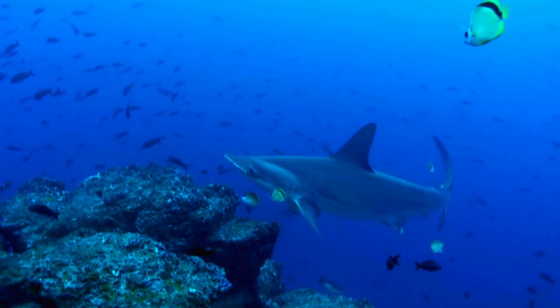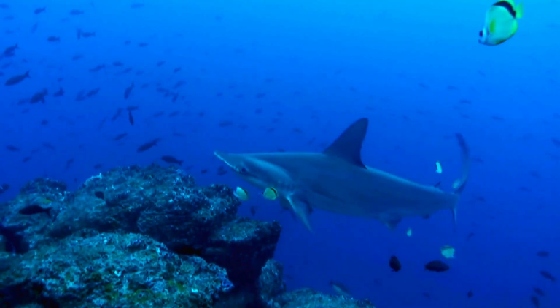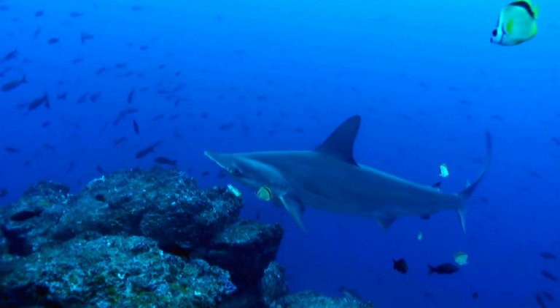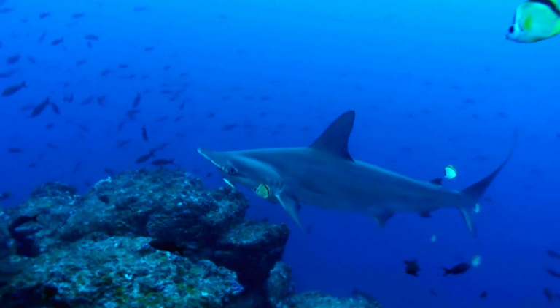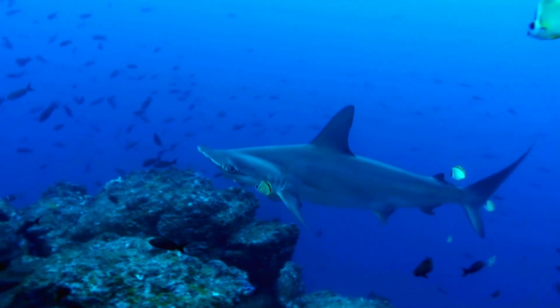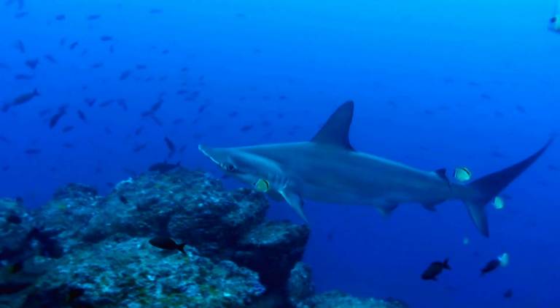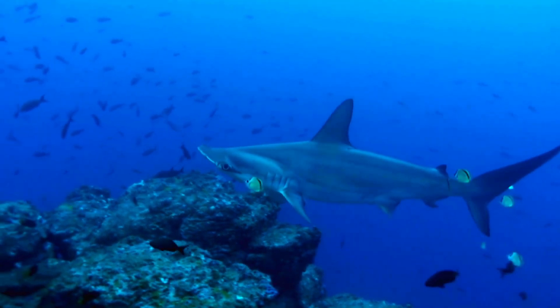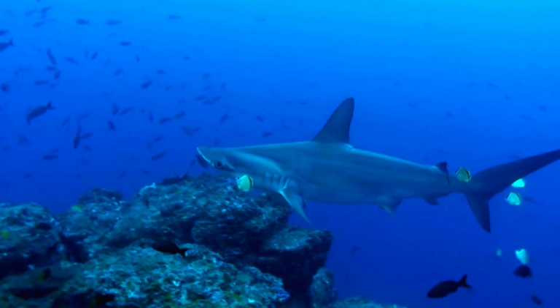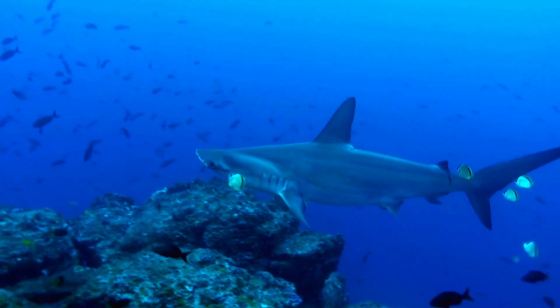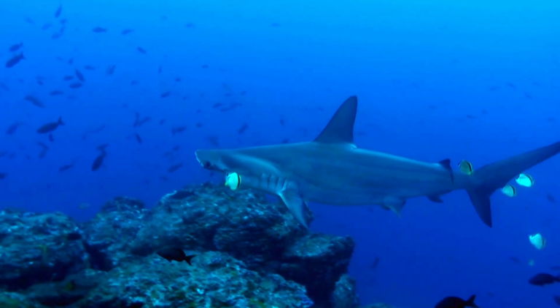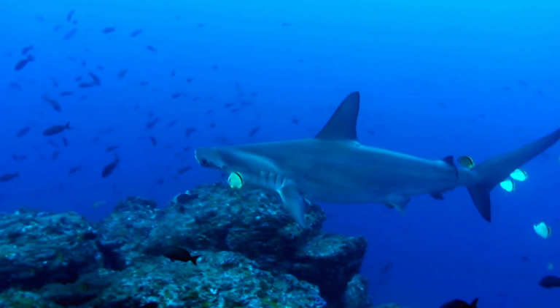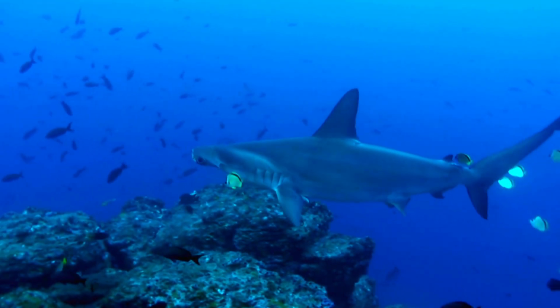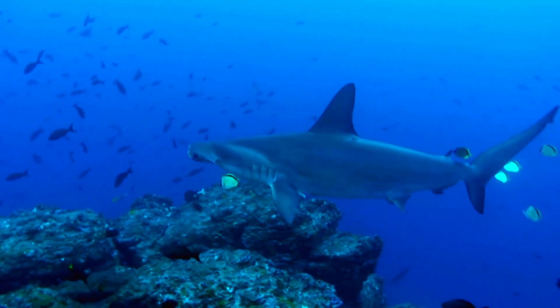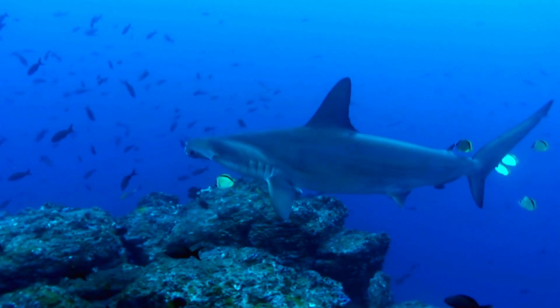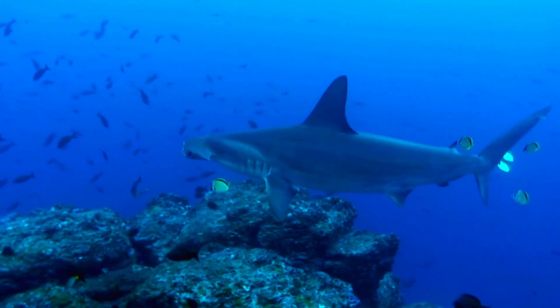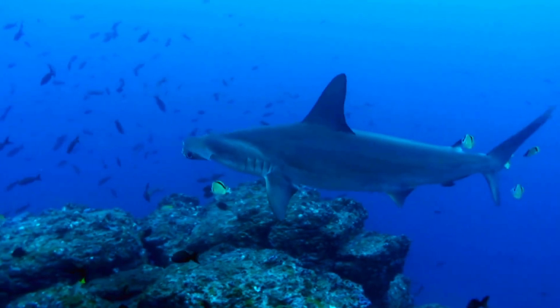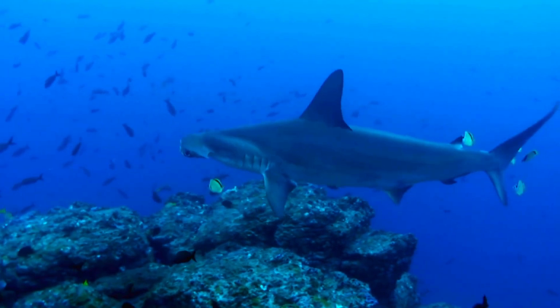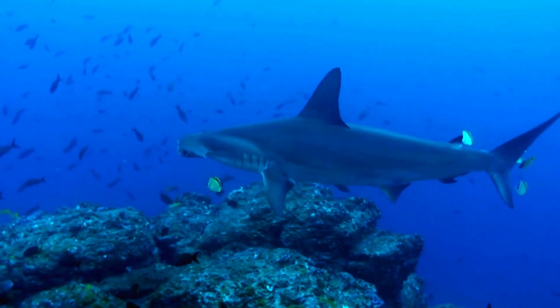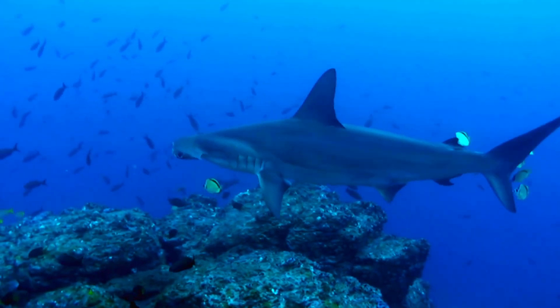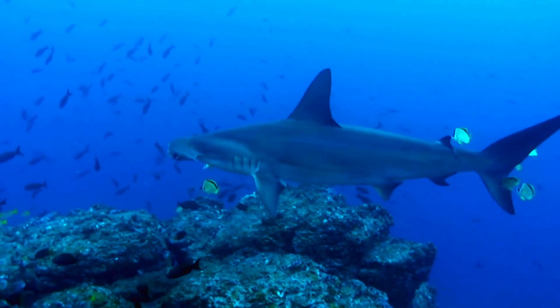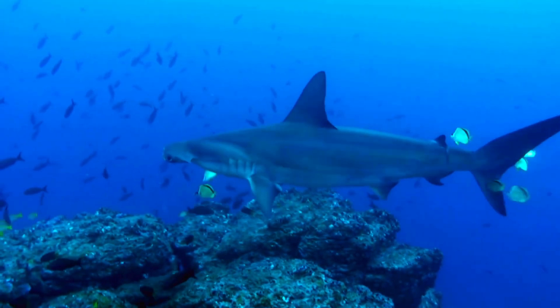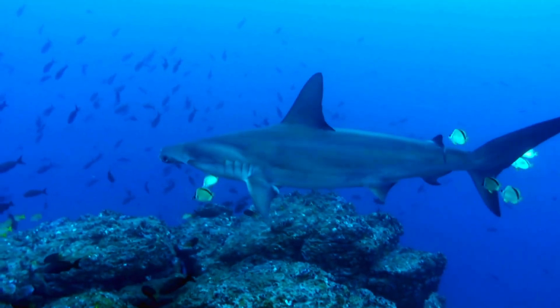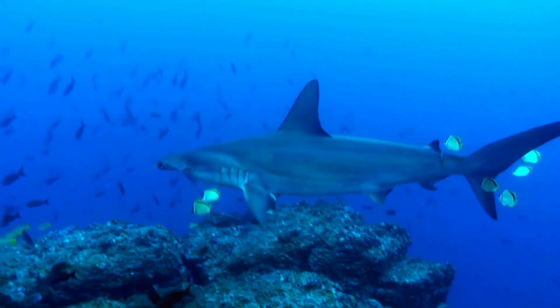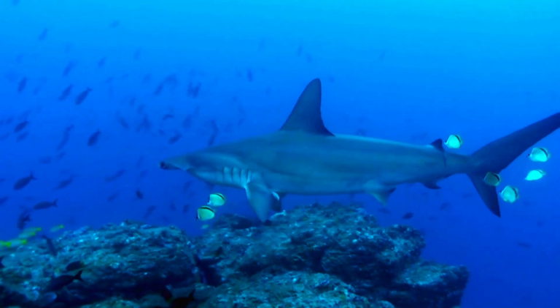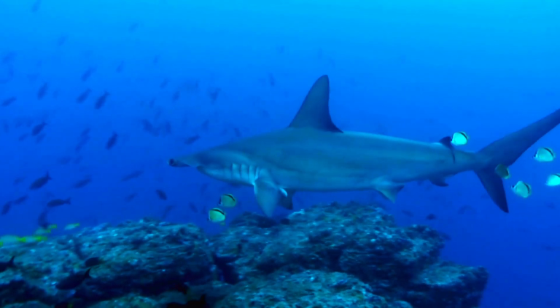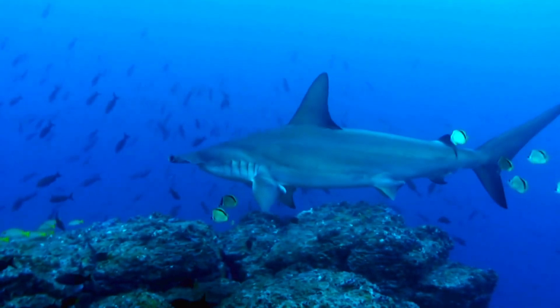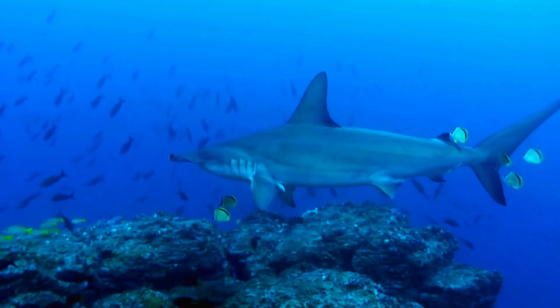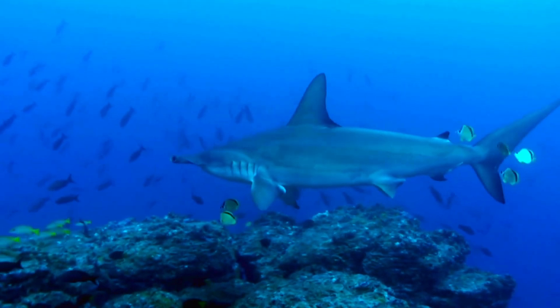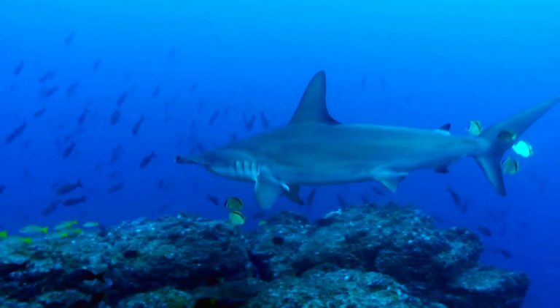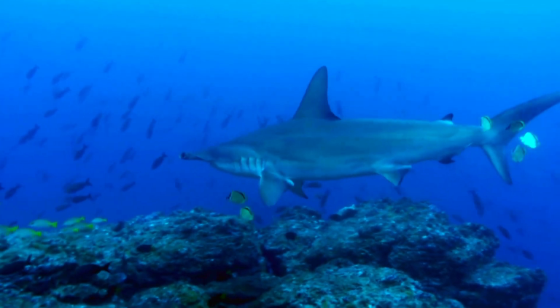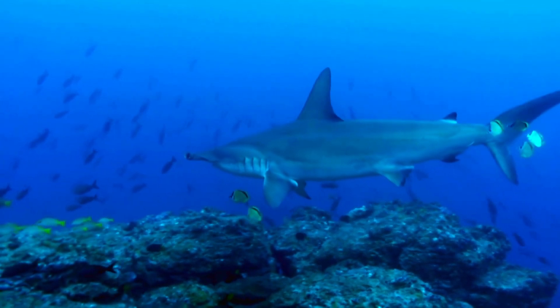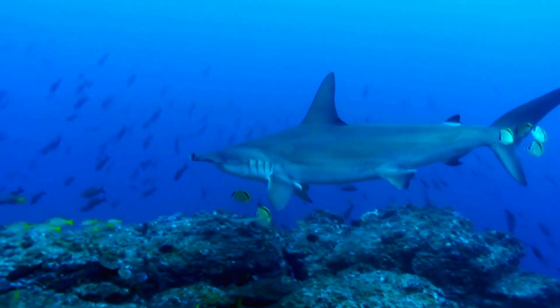Hammerheads will use their head to ram and pin down prey, tiring them out and making them easier to eat.